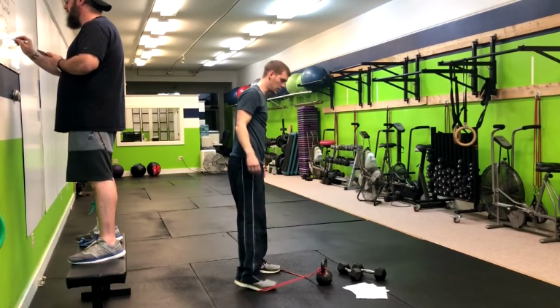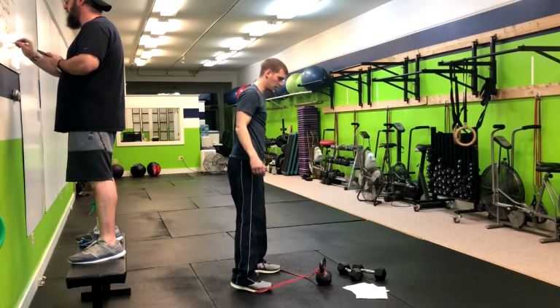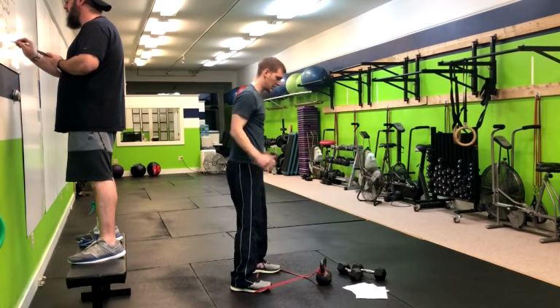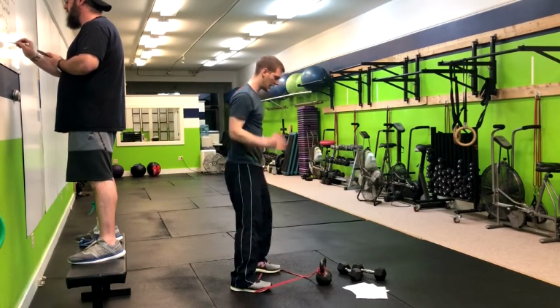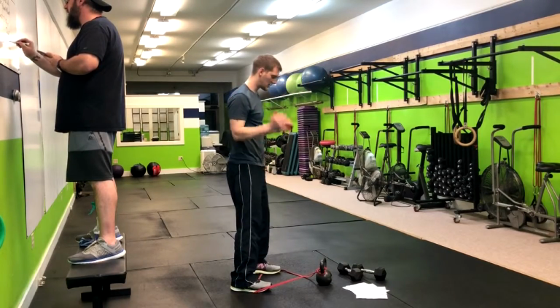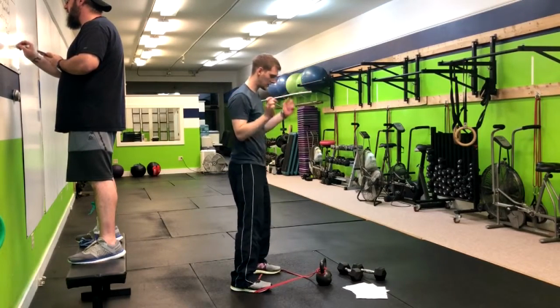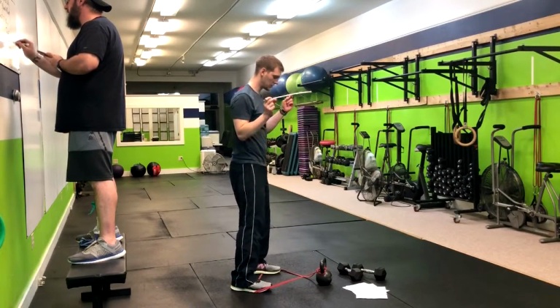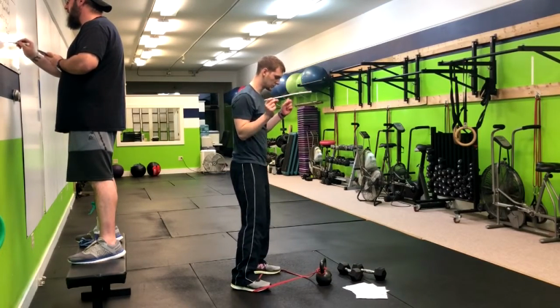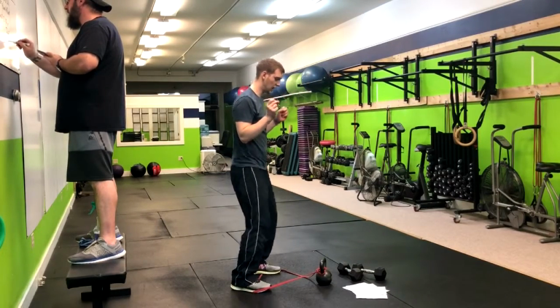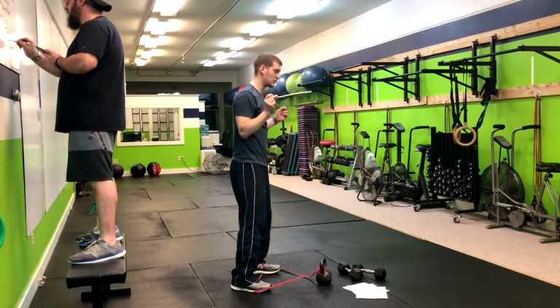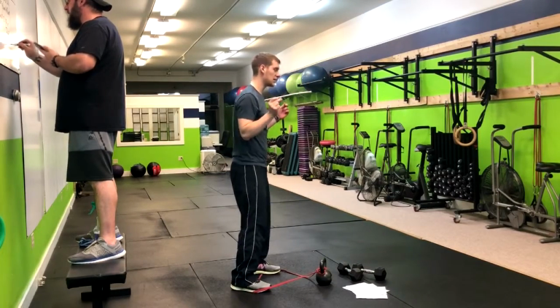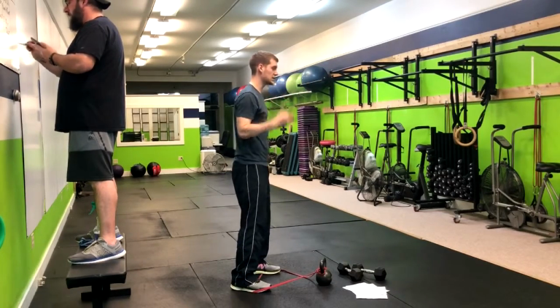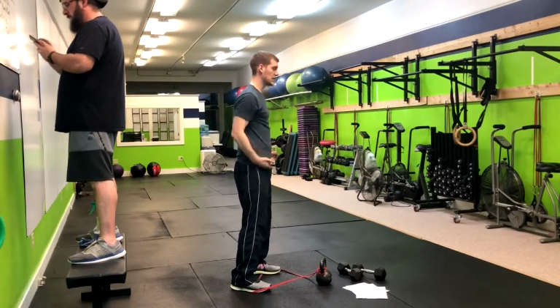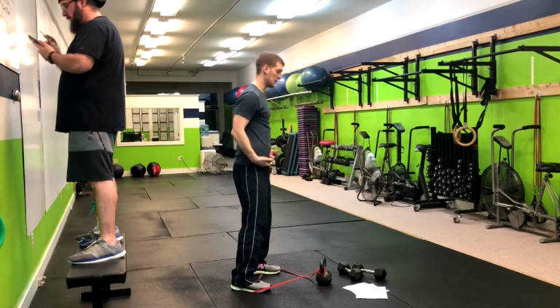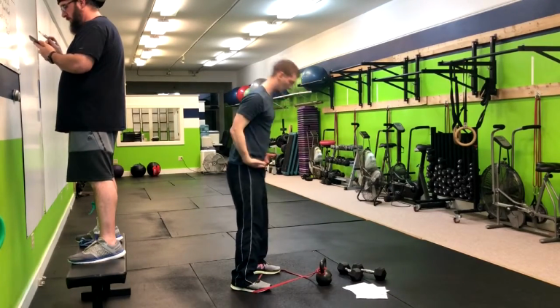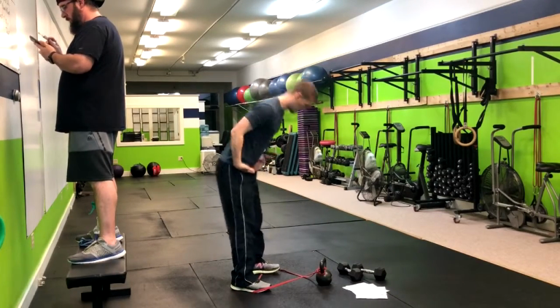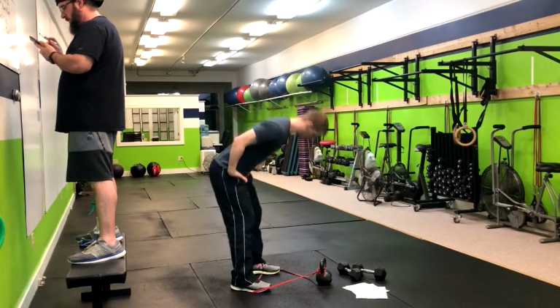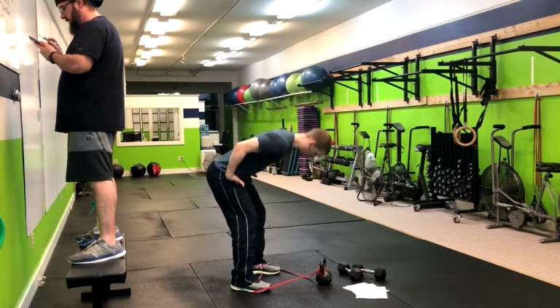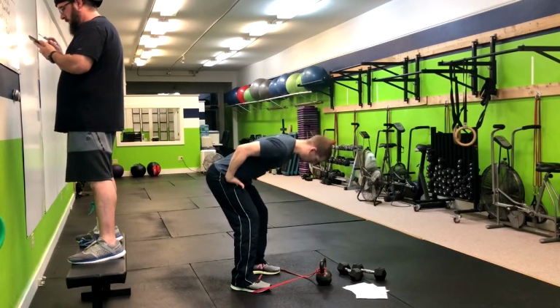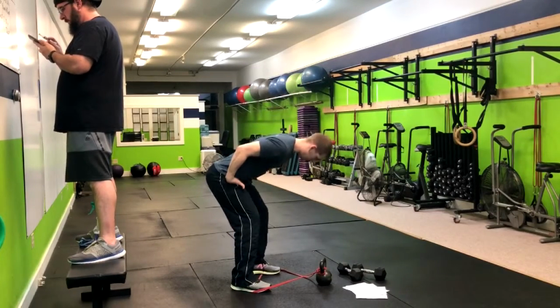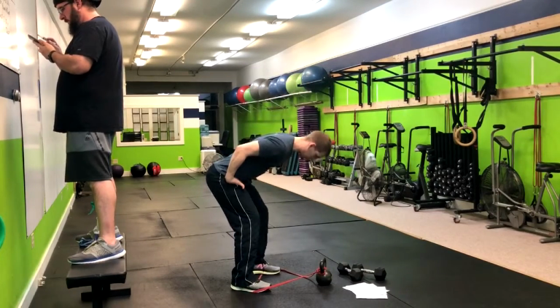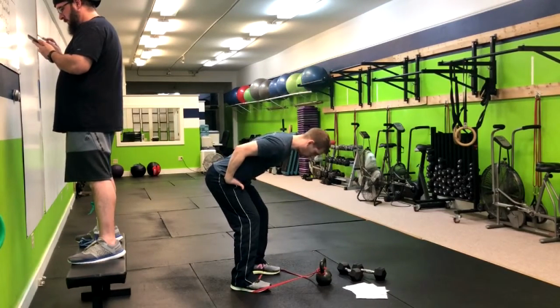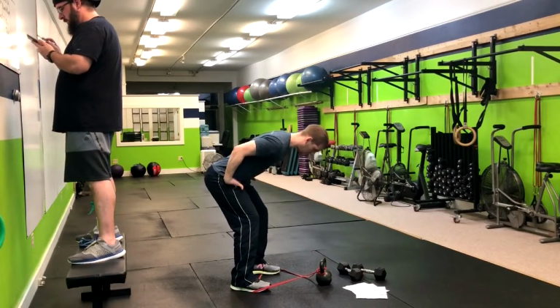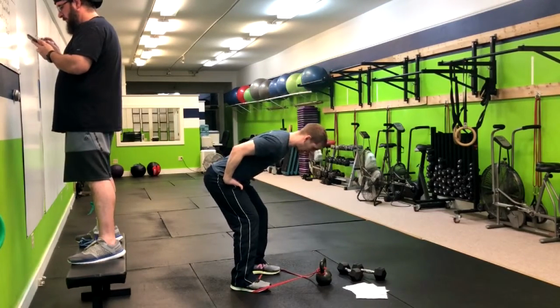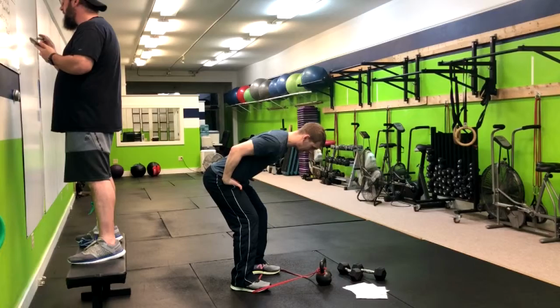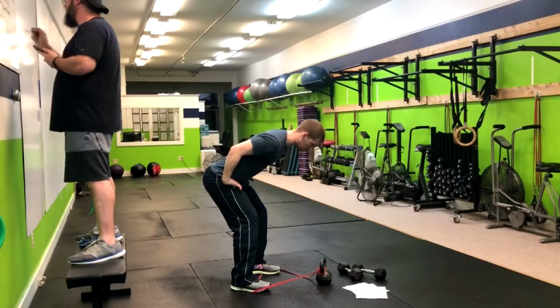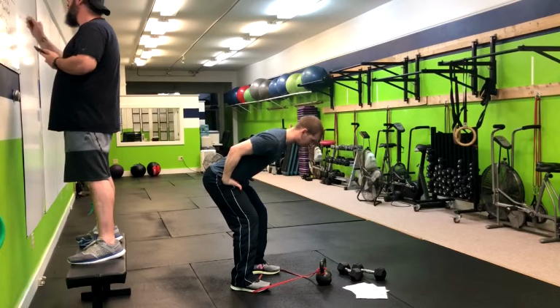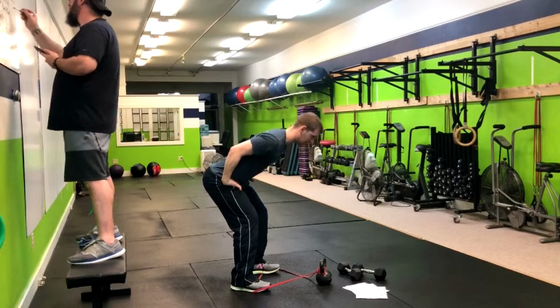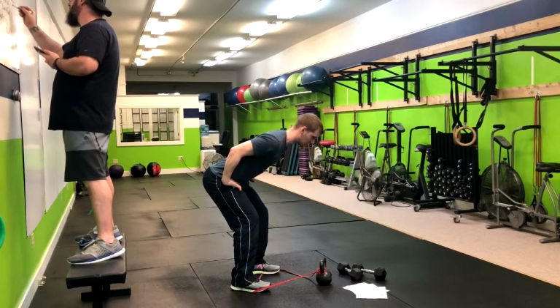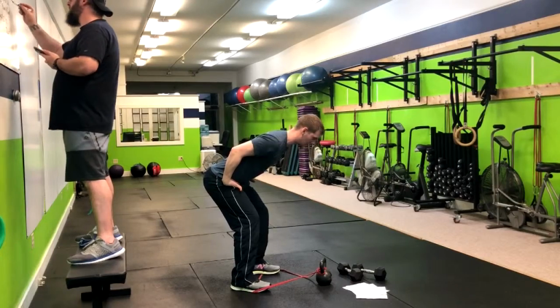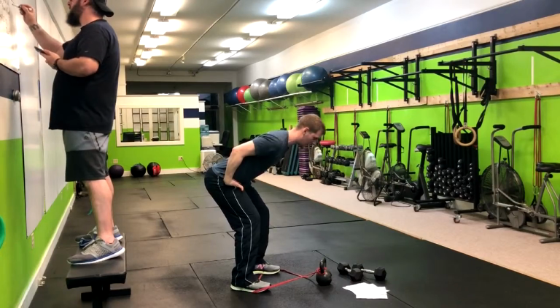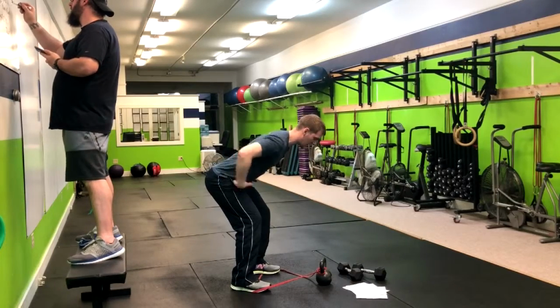We're going to go soft knees, butt back to the wall behind us, with a nice straight back.